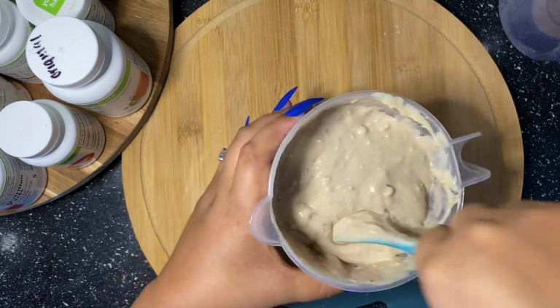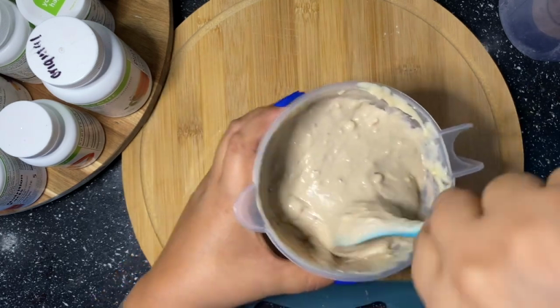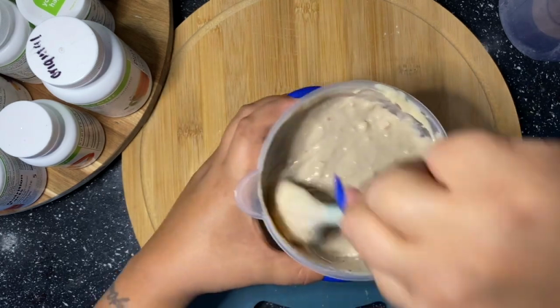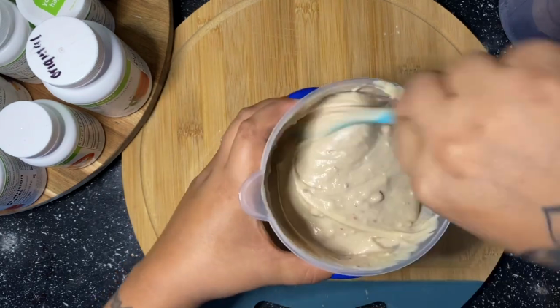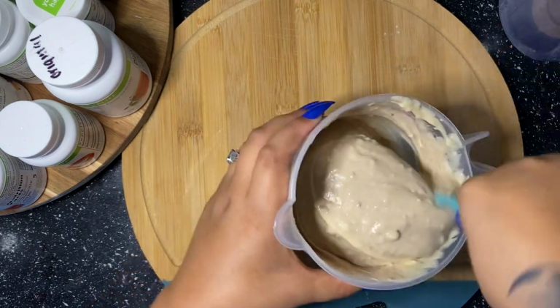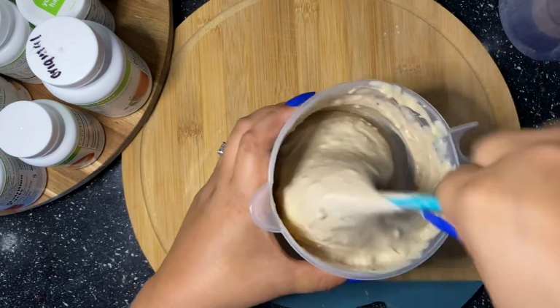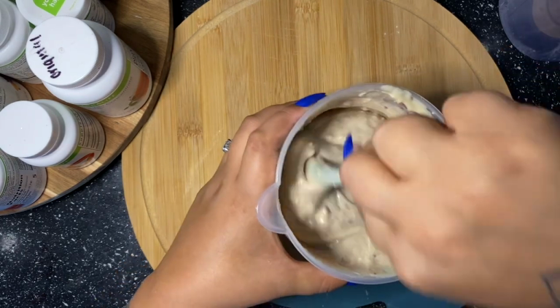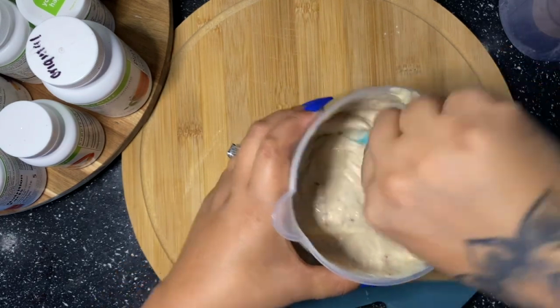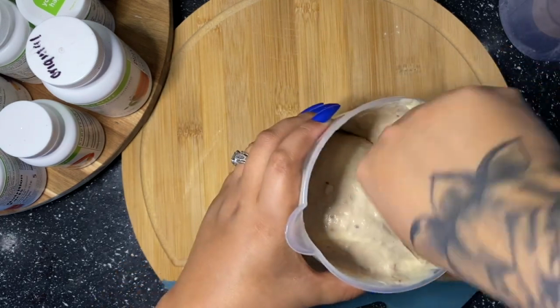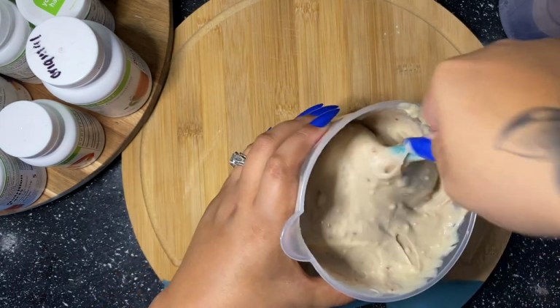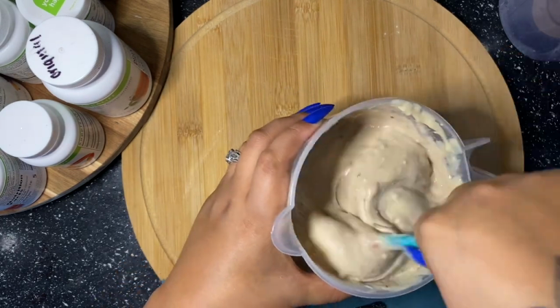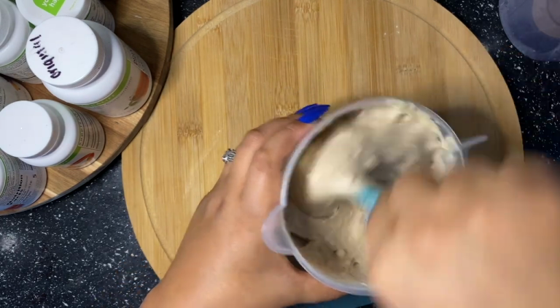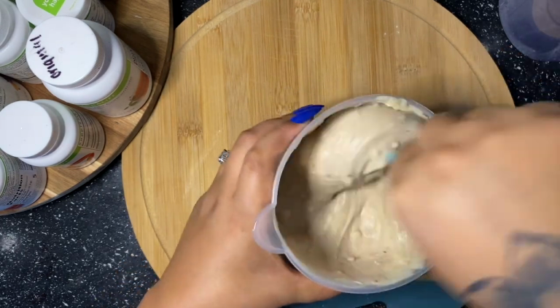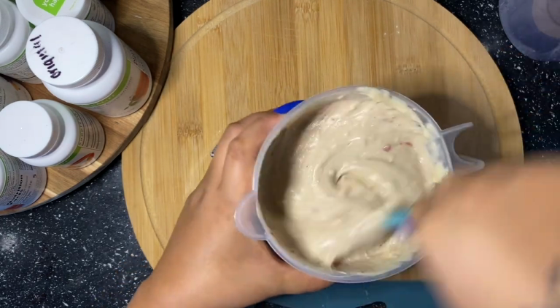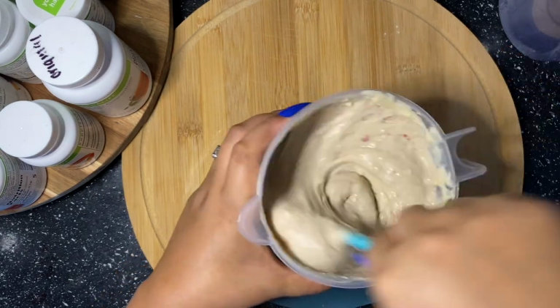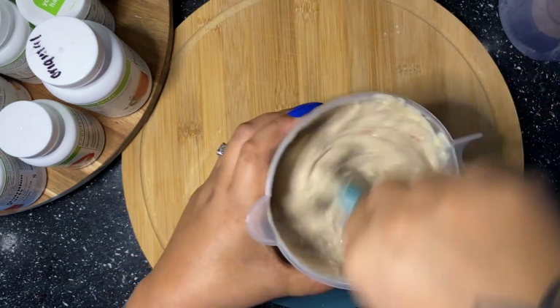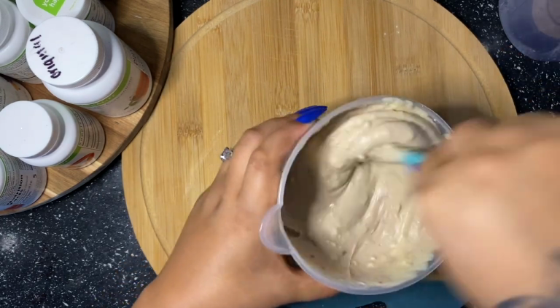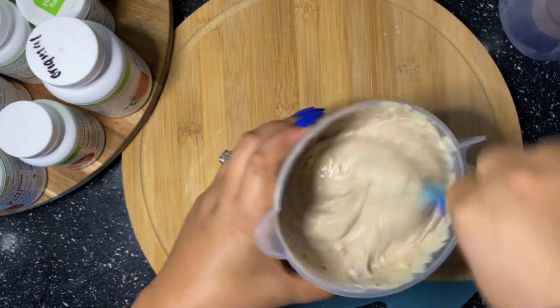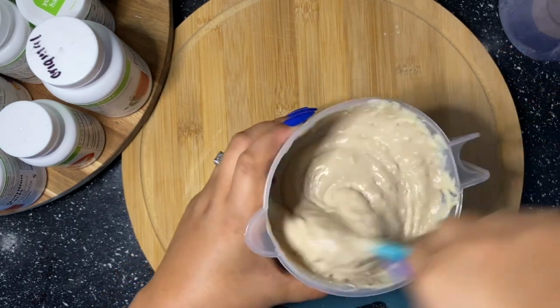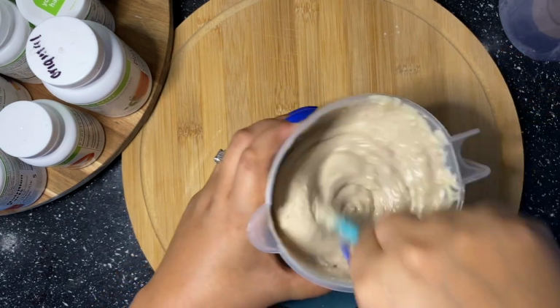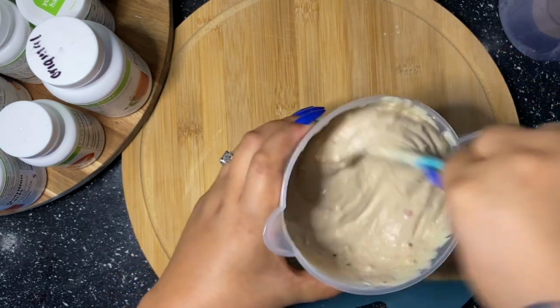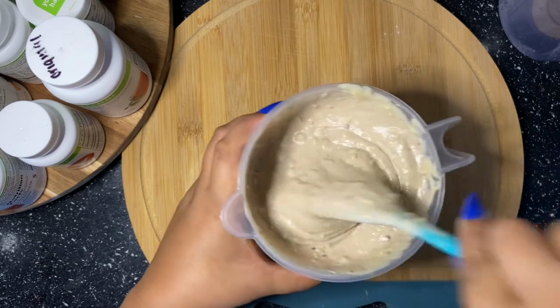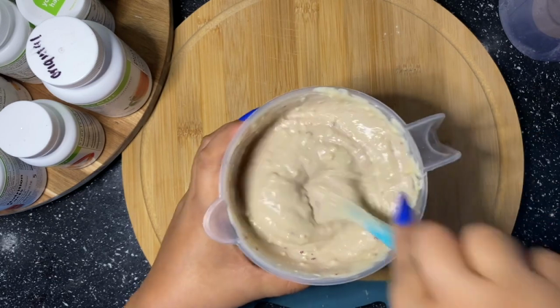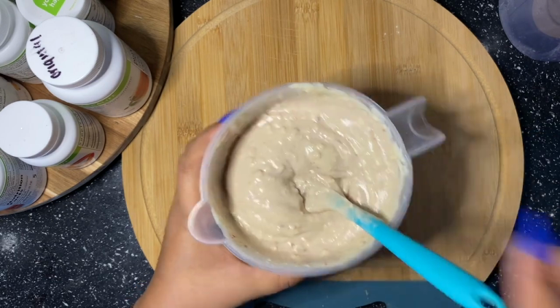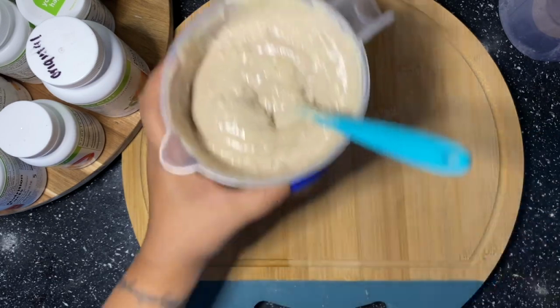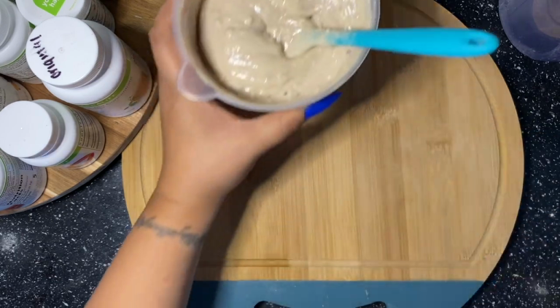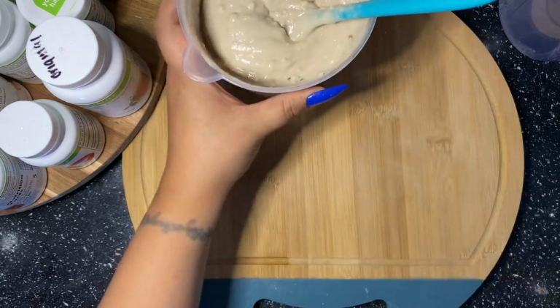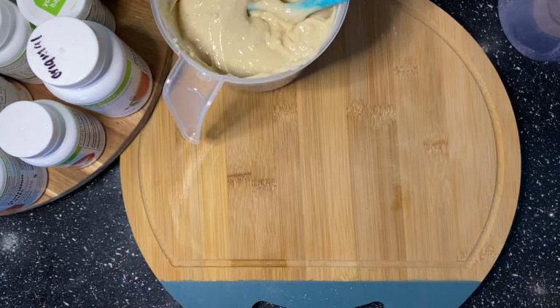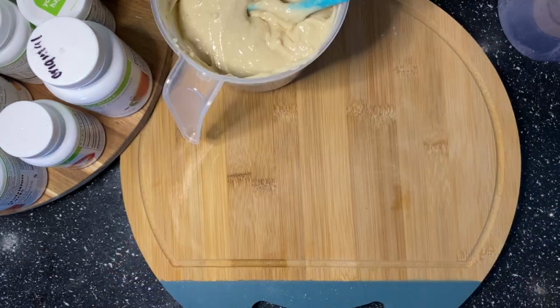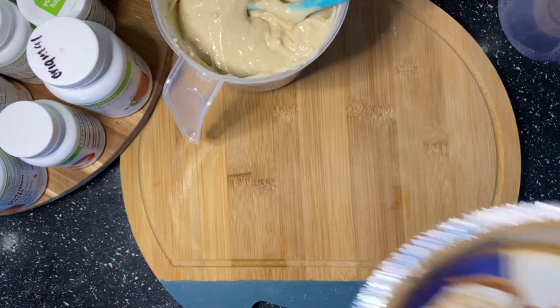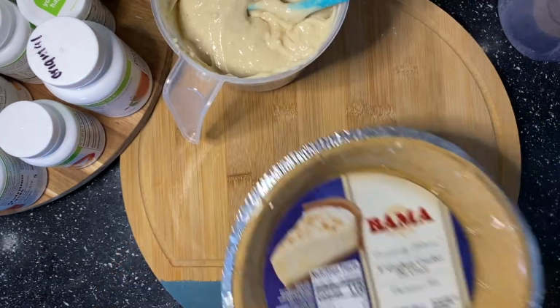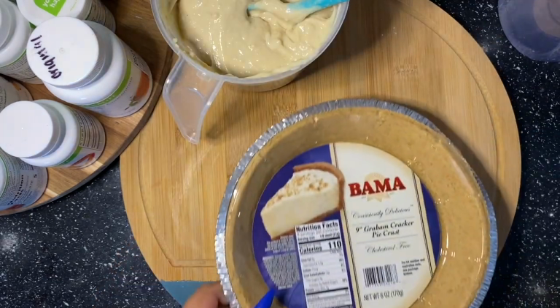I'm just going to mix the raspberry preserves in until you can't even see that it's swirled in — it's just going to be fully mixed in like that. Now that I have everything mixed together, we're ready for the crust.